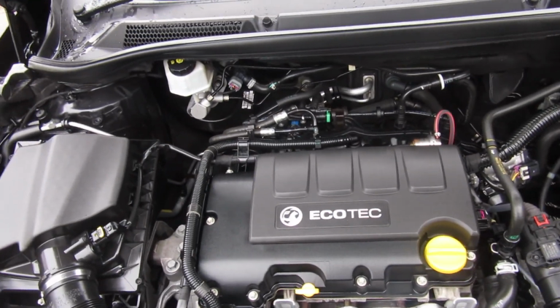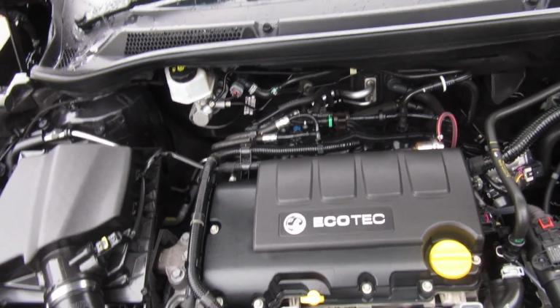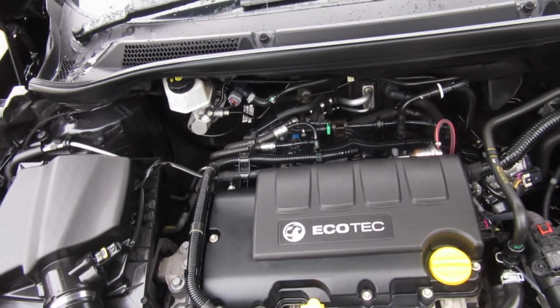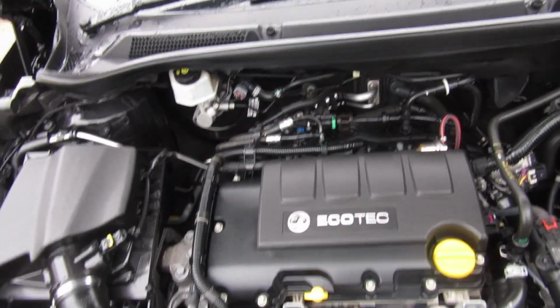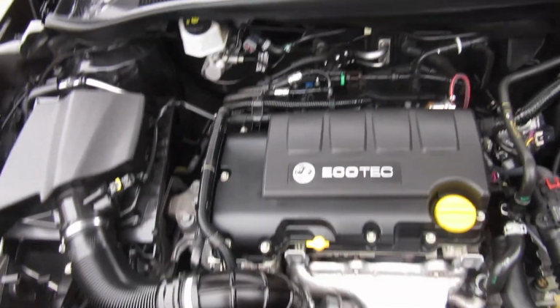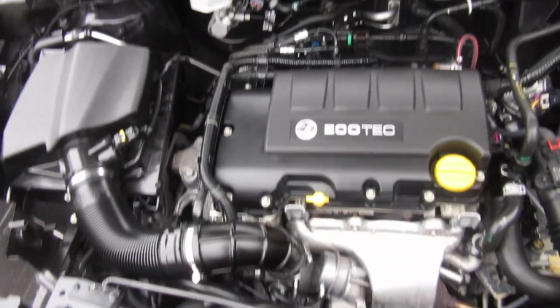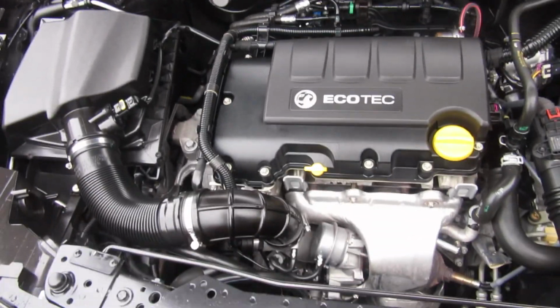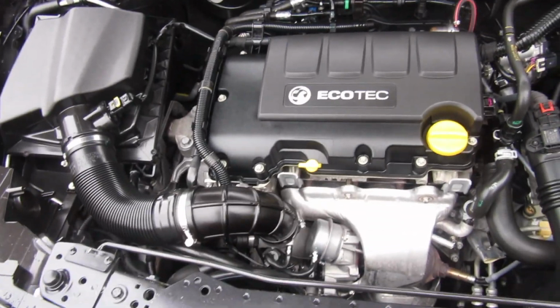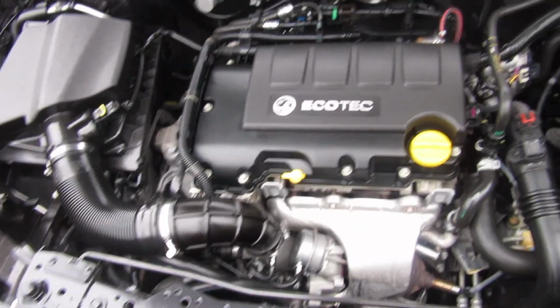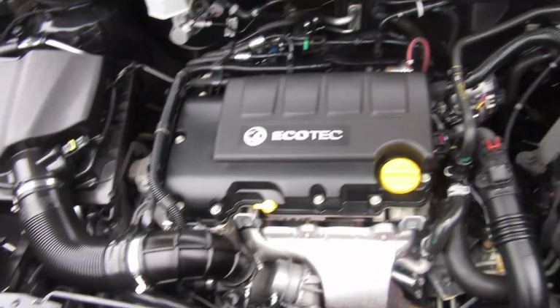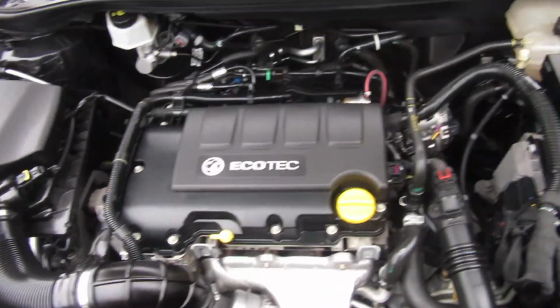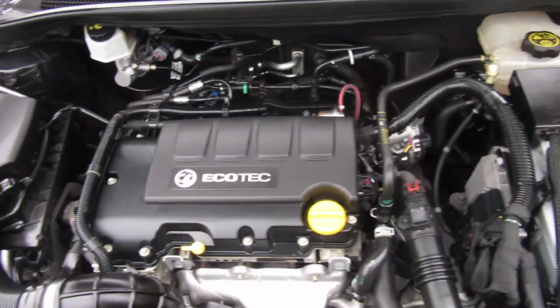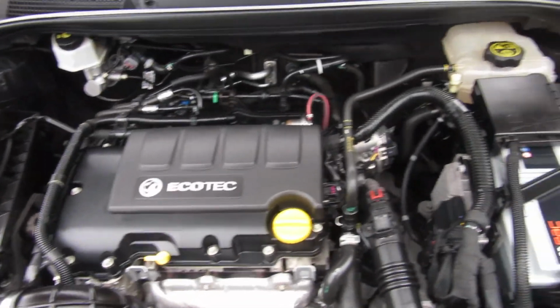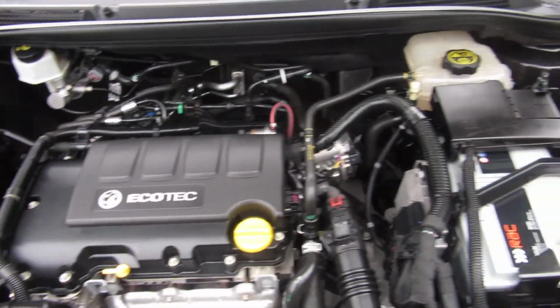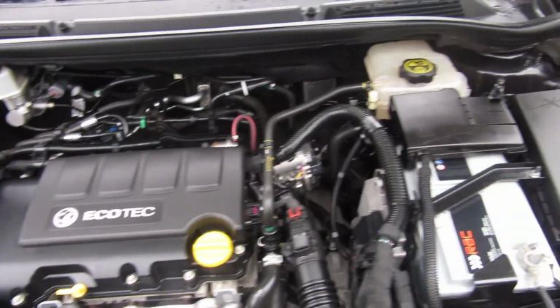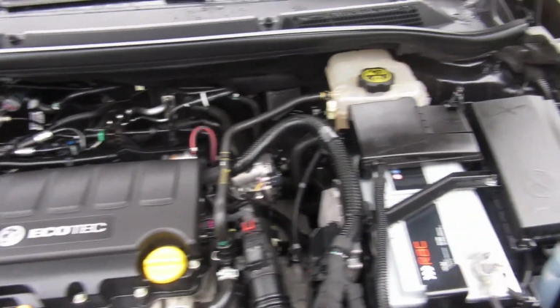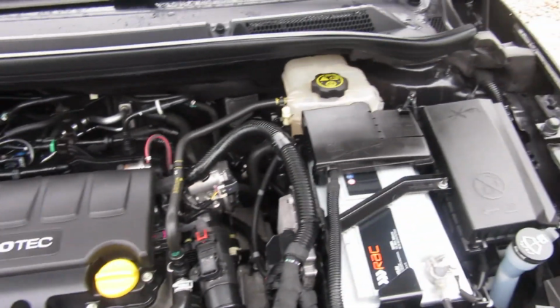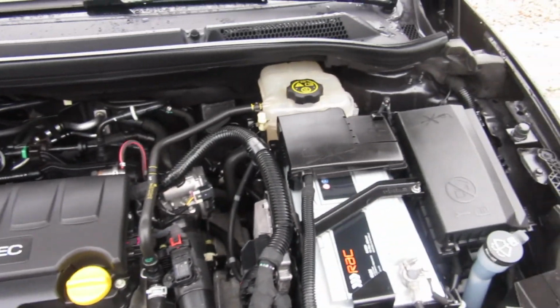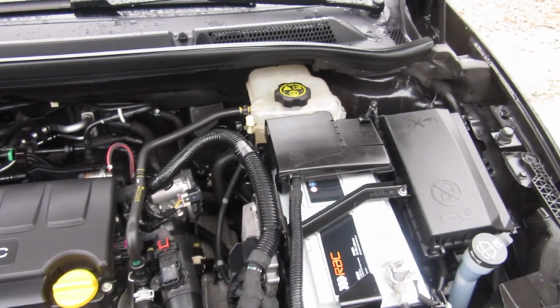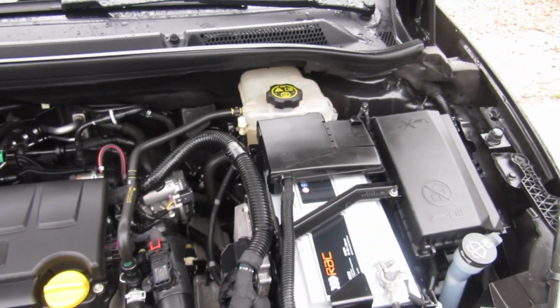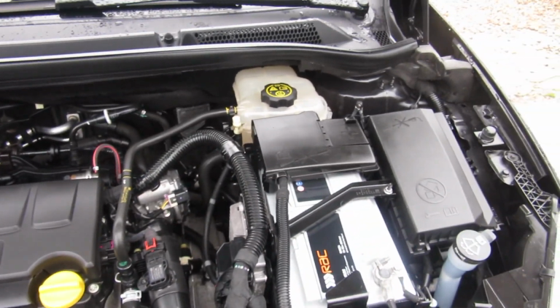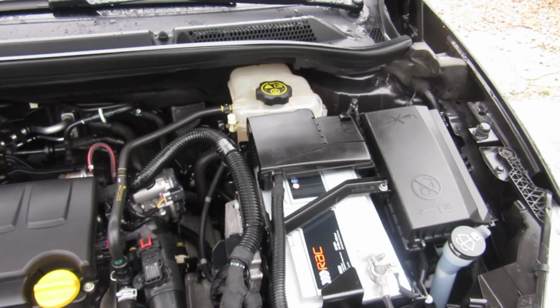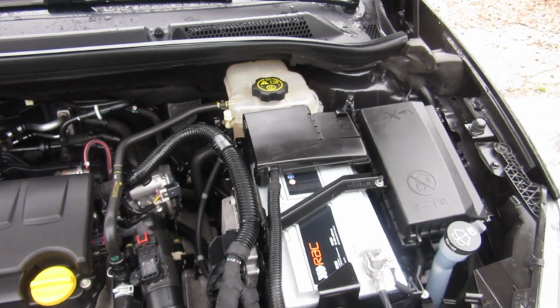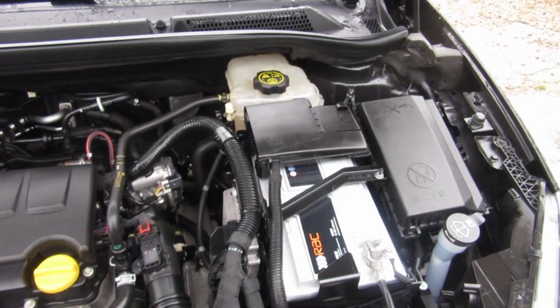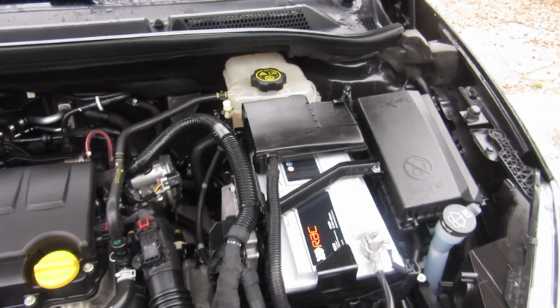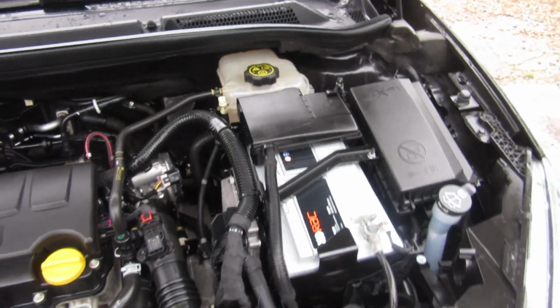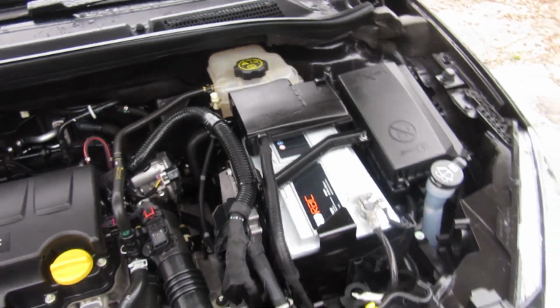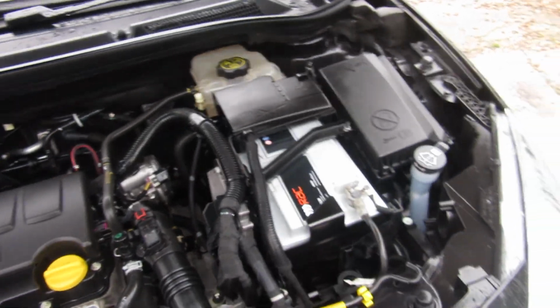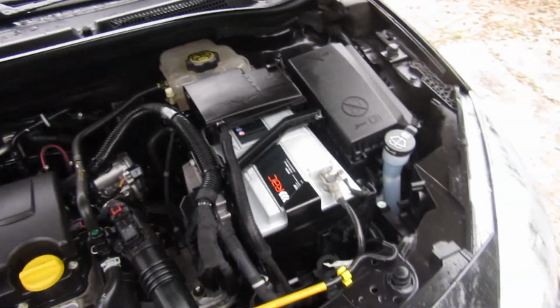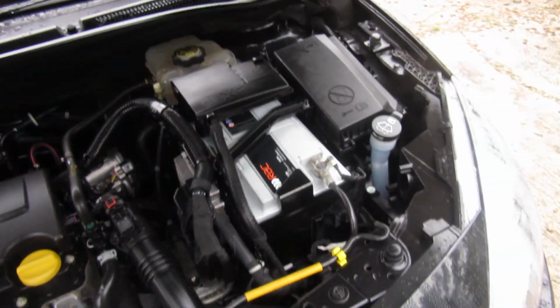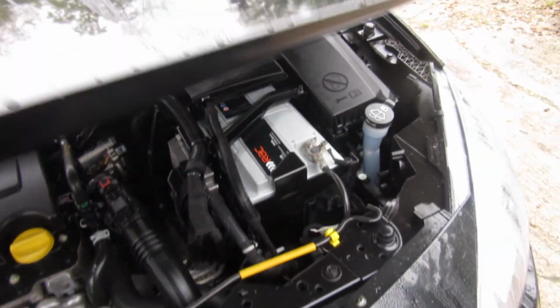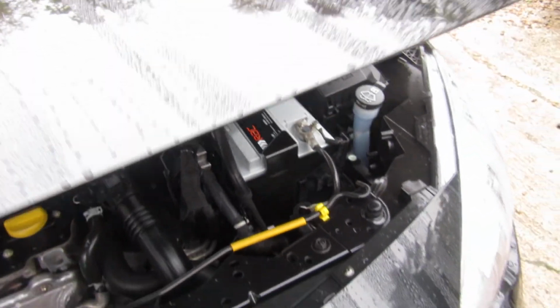1.4 turbo petrol engine — an Ecotech petrol engine.